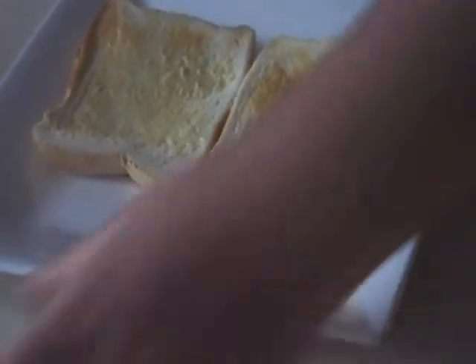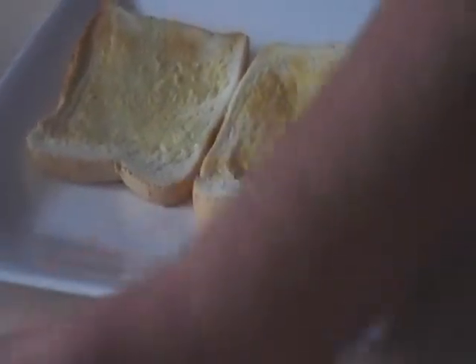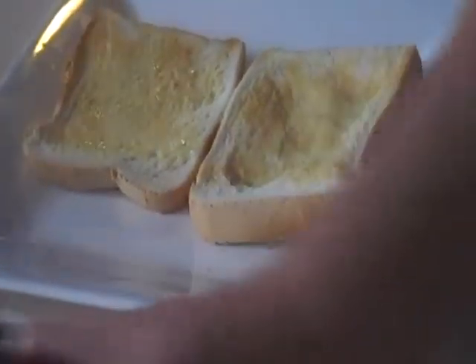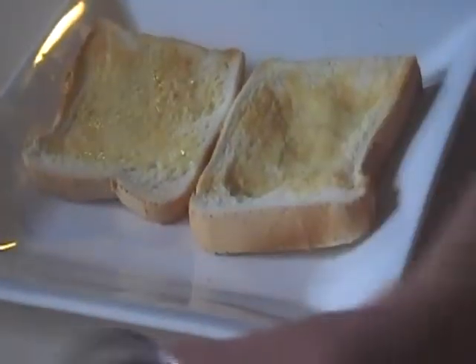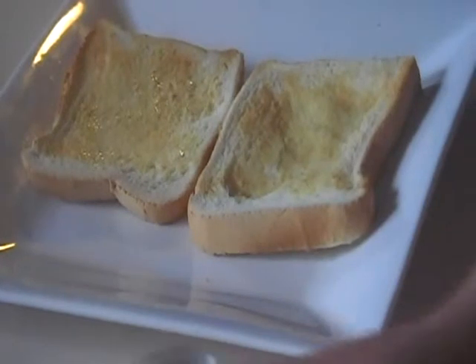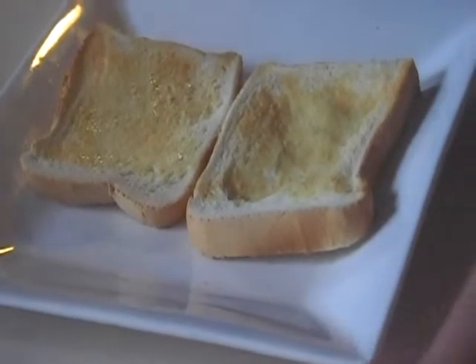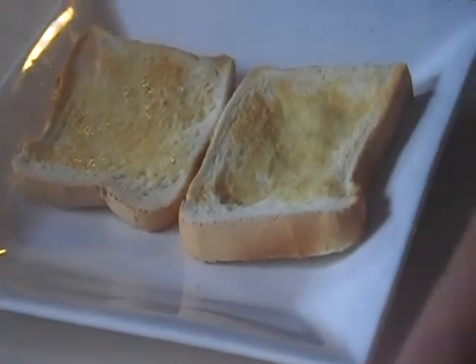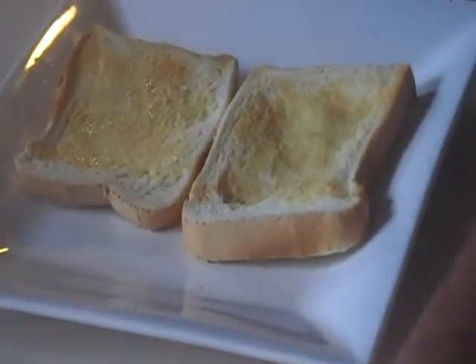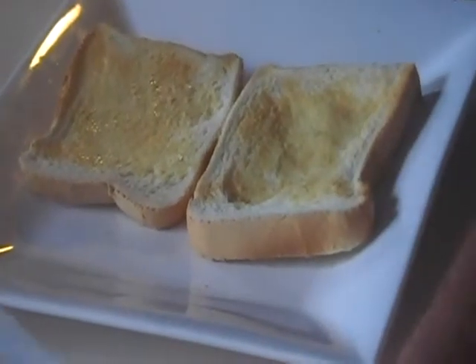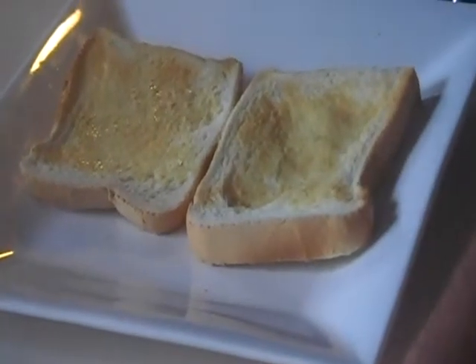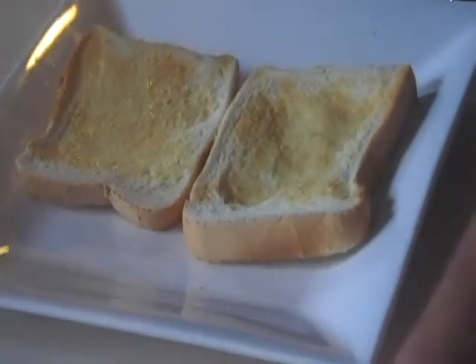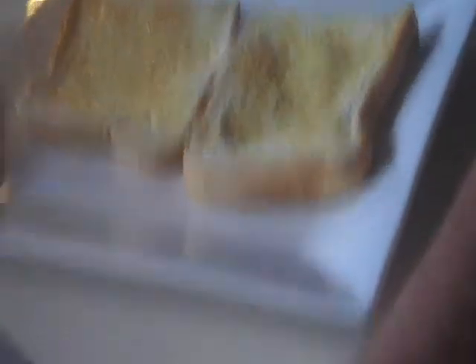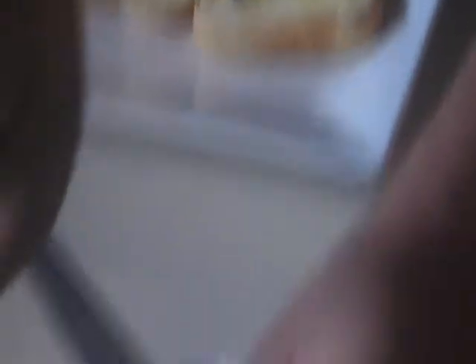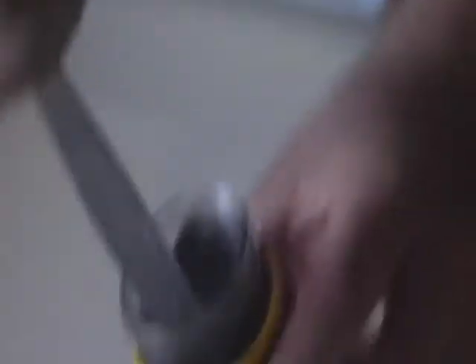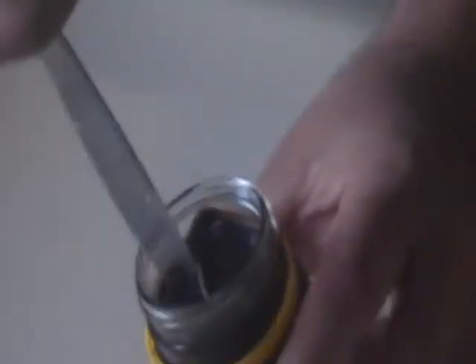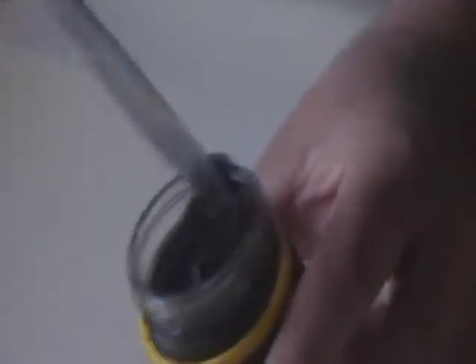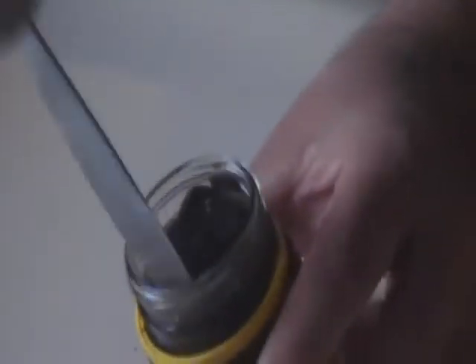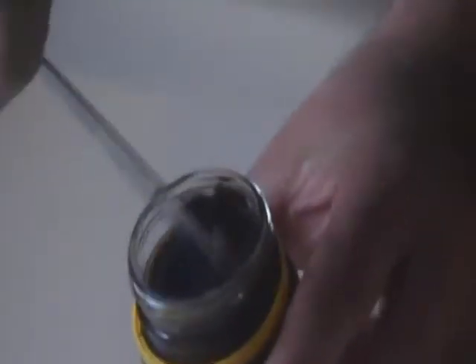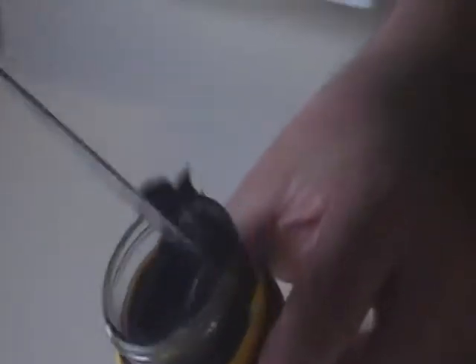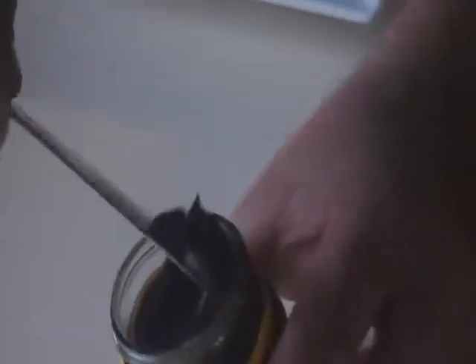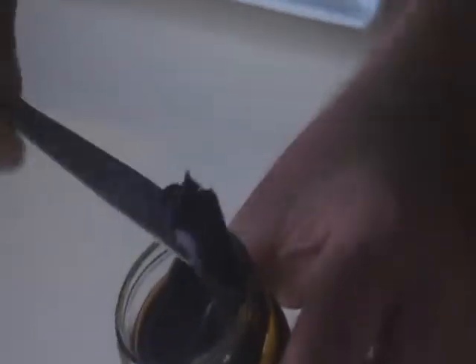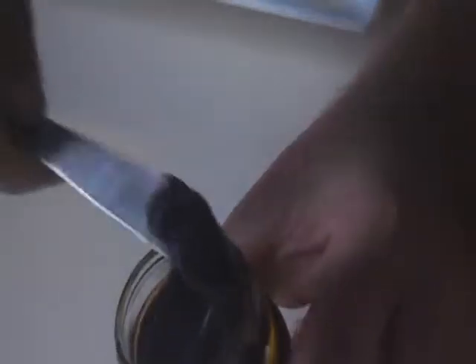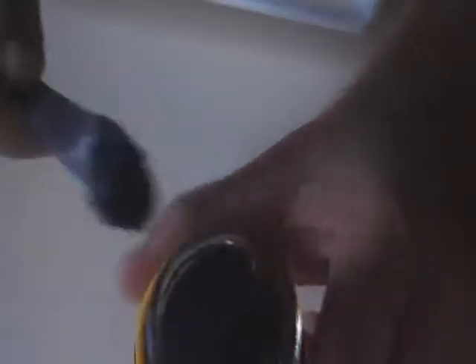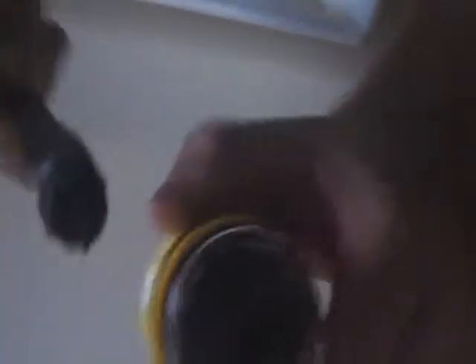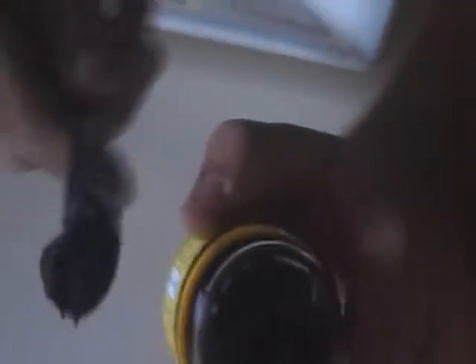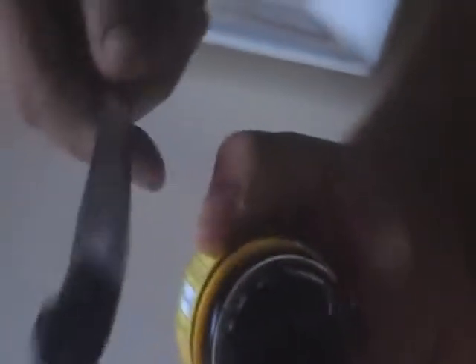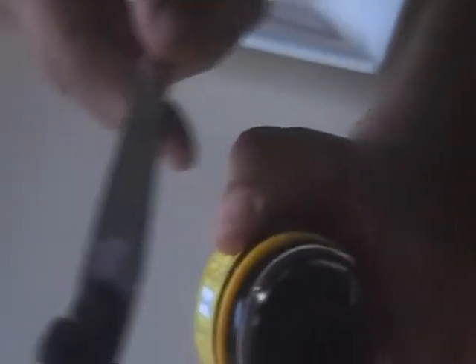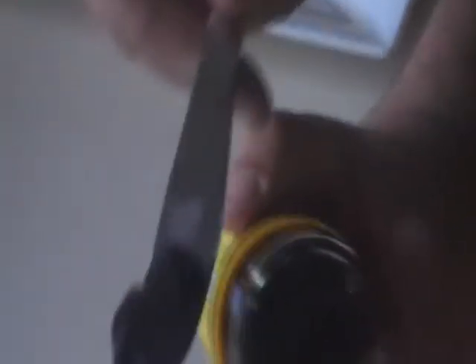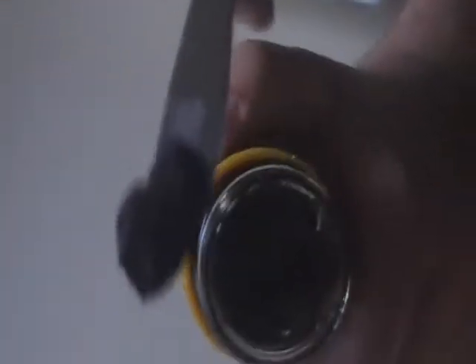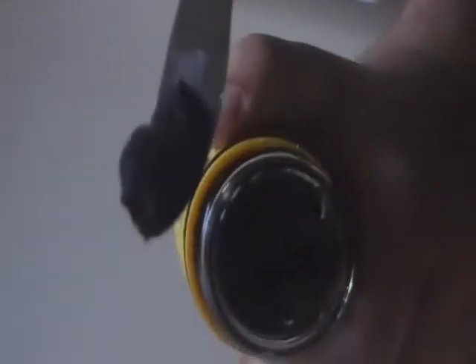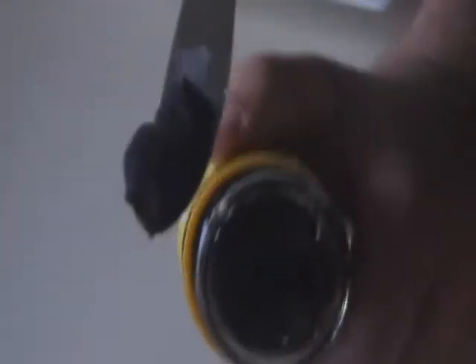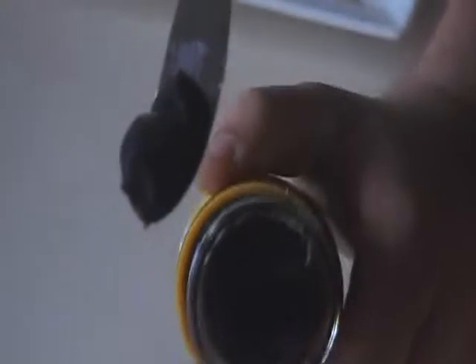Alright, here we go. So this is it. You ready for it? Yum, look at that.